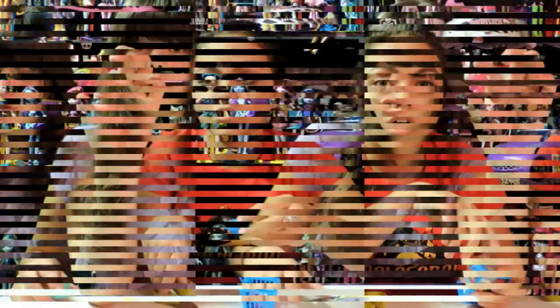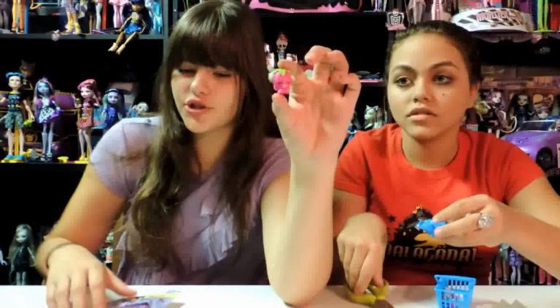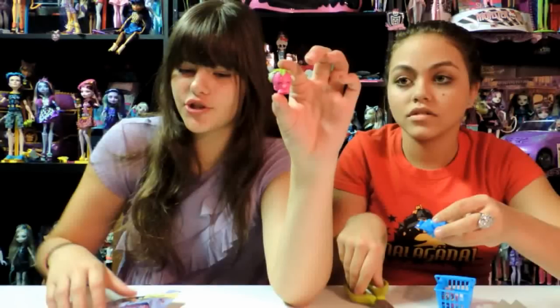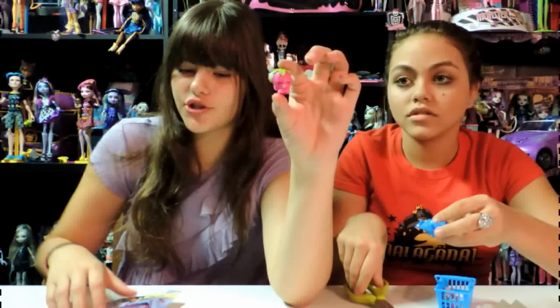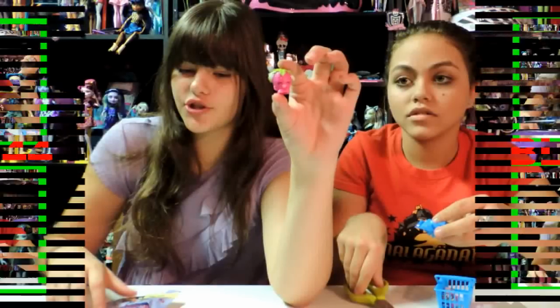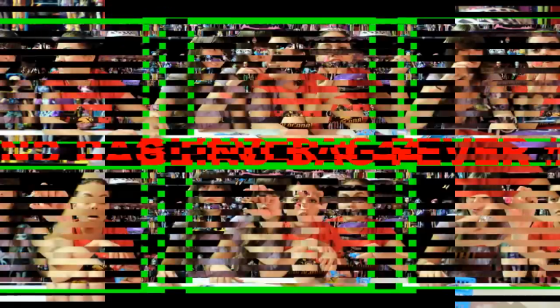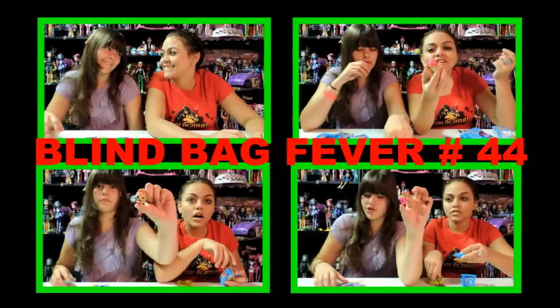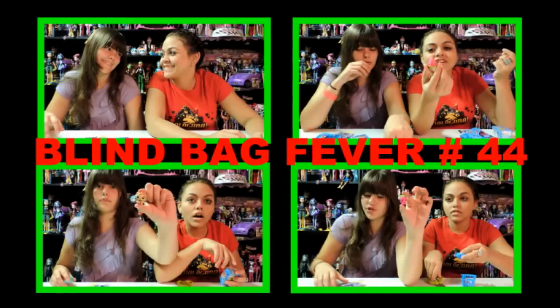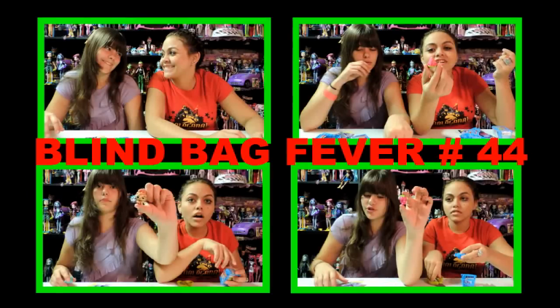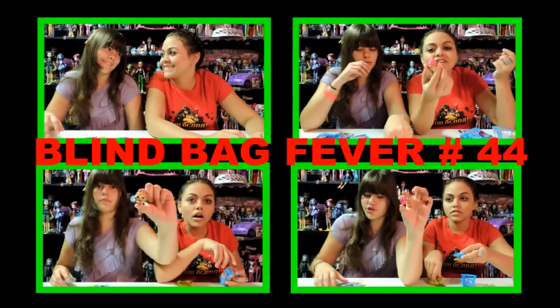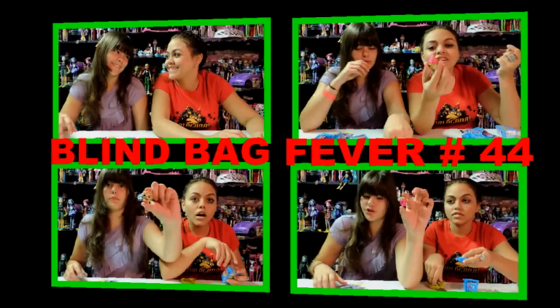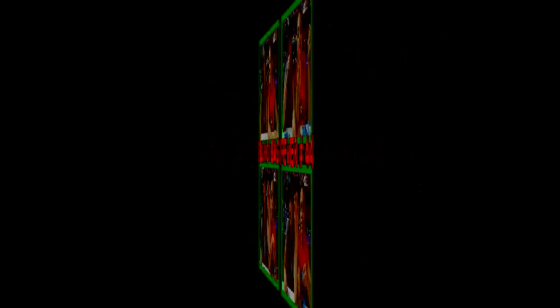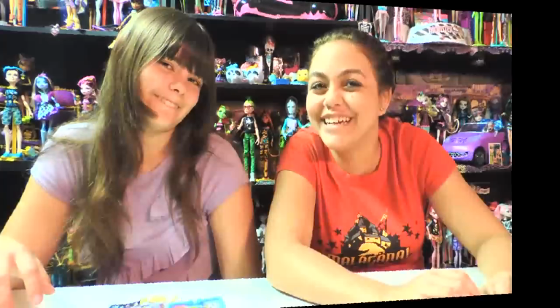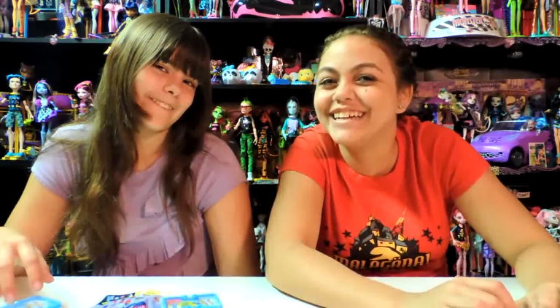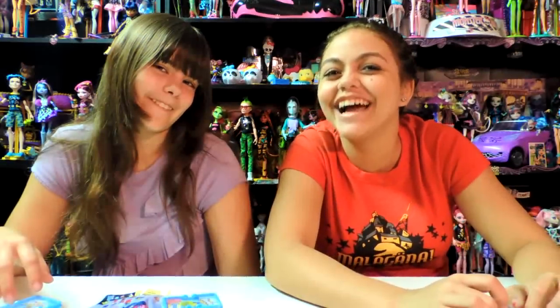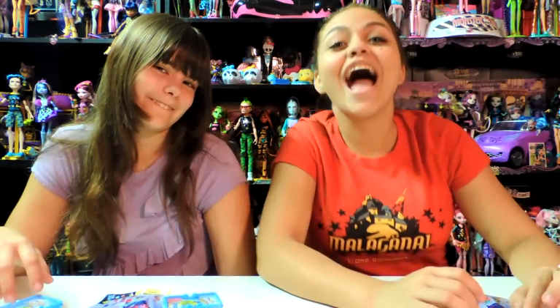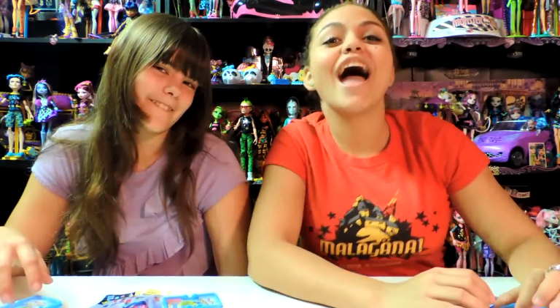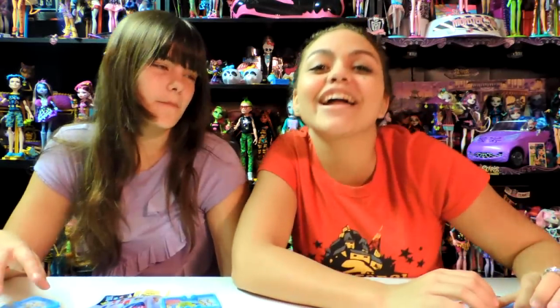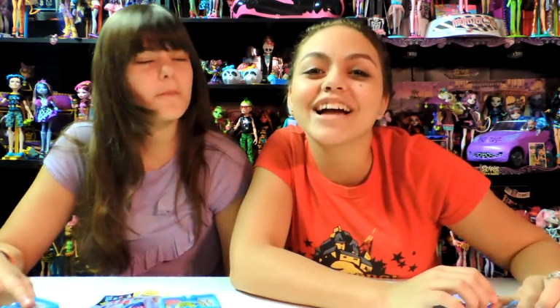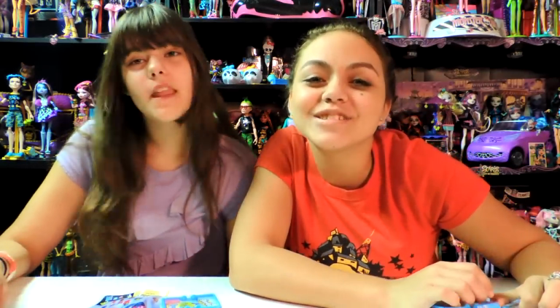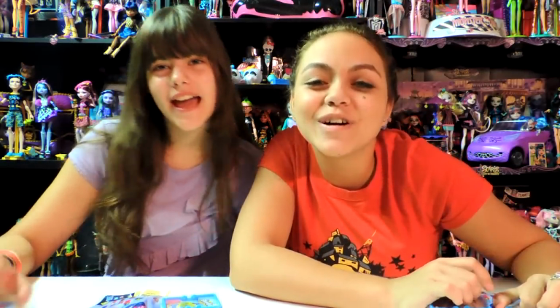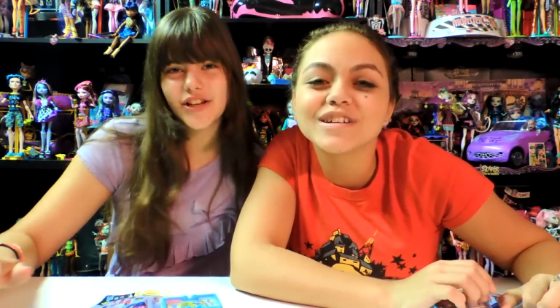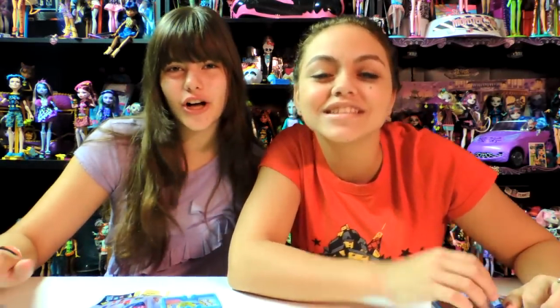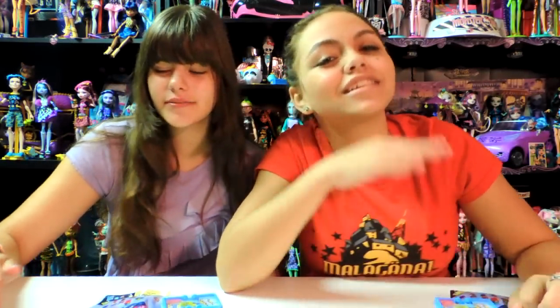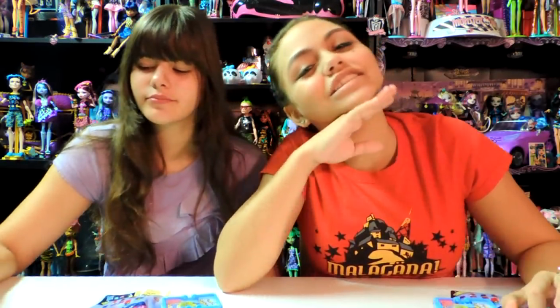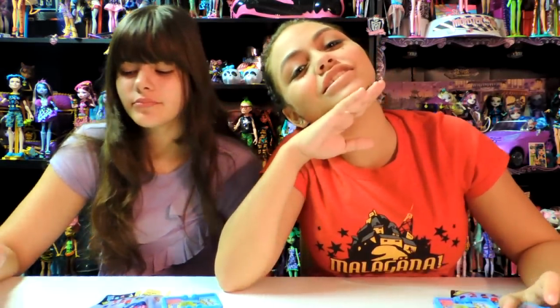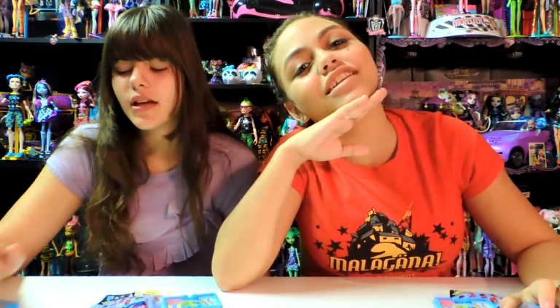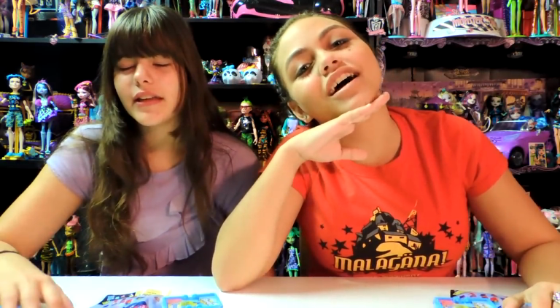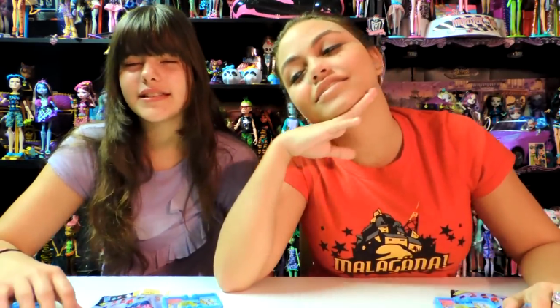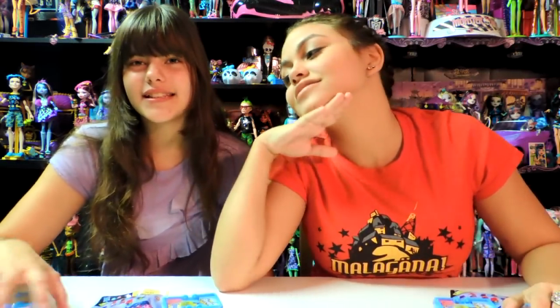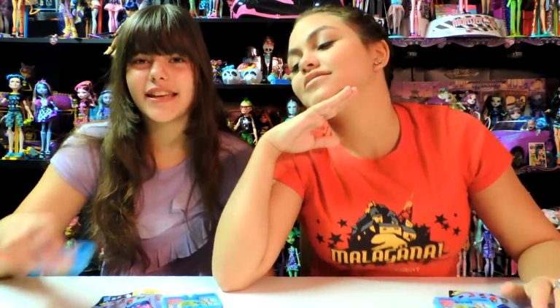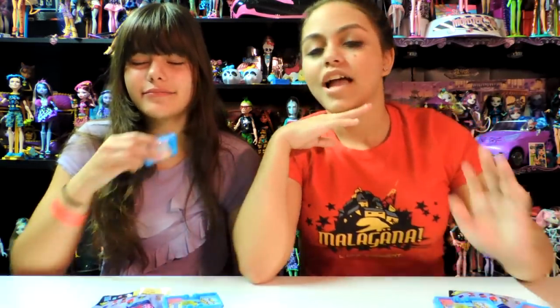Blind Bag Fever! Hey guys and girls! This is Drisilla! This is Nessie!